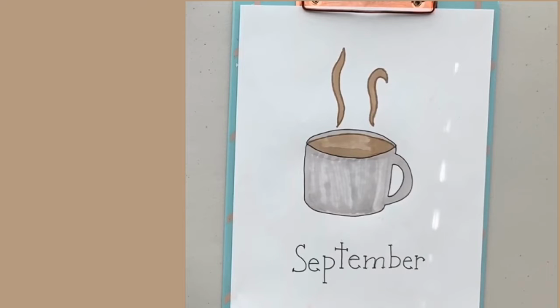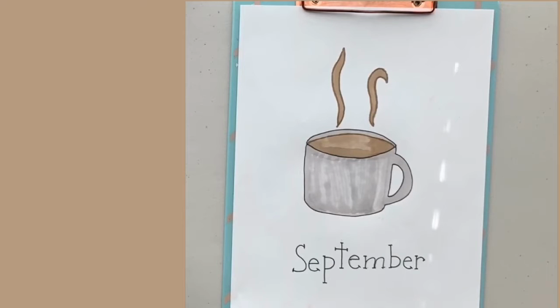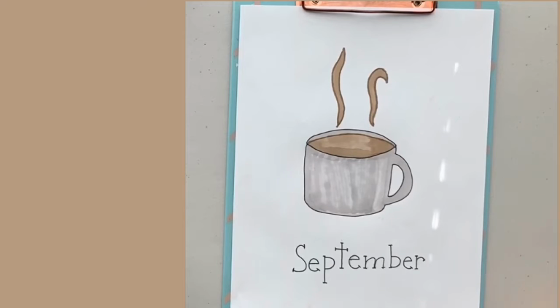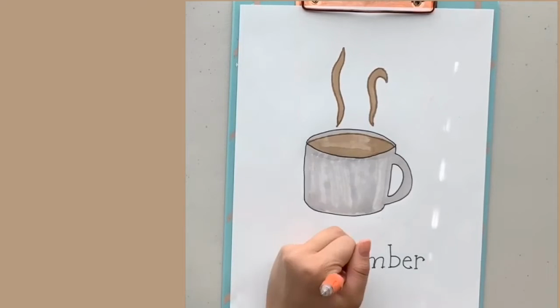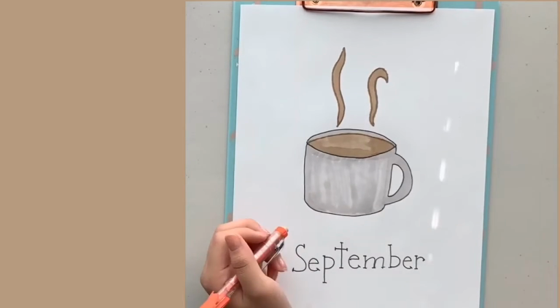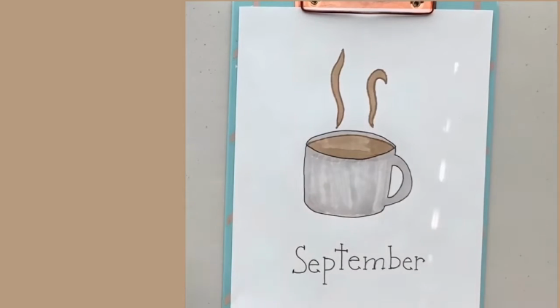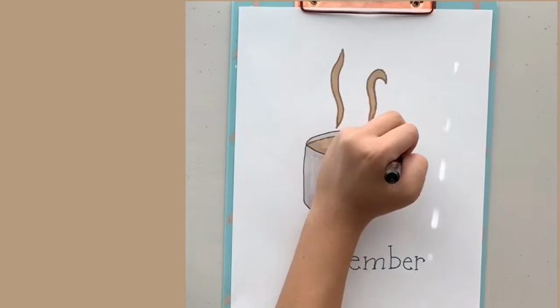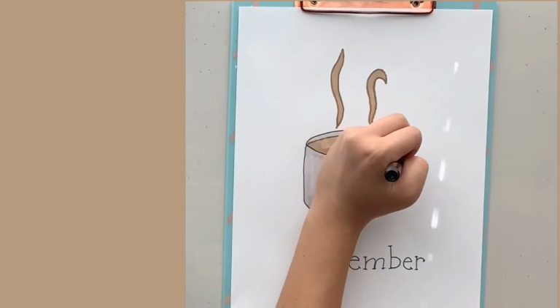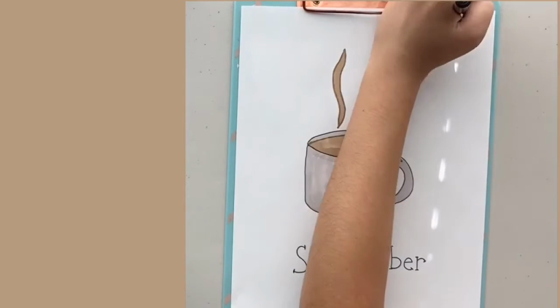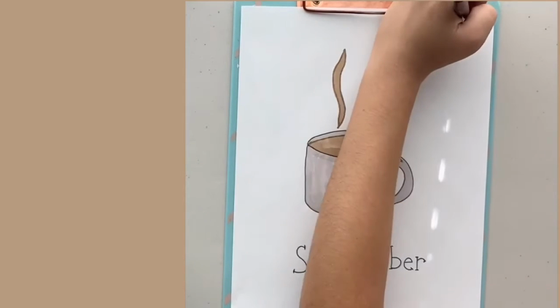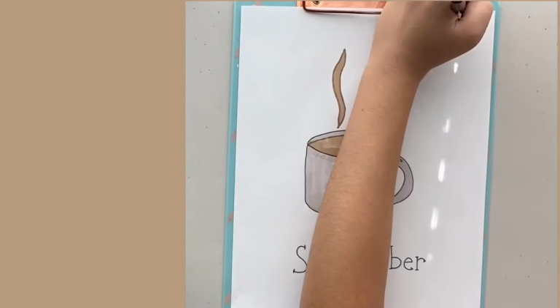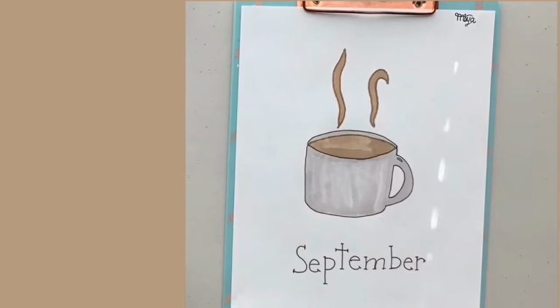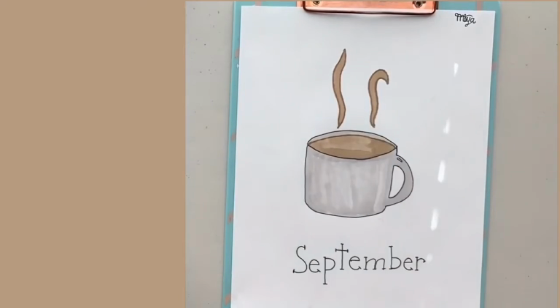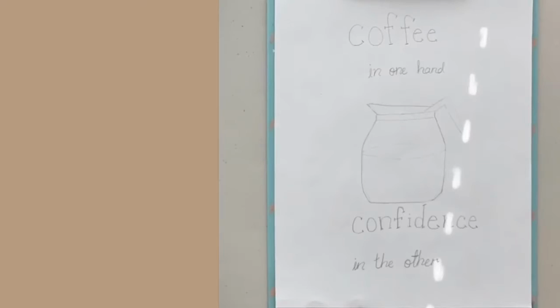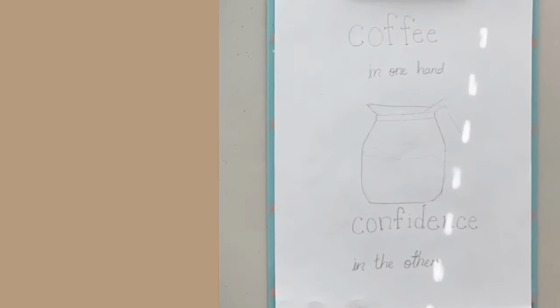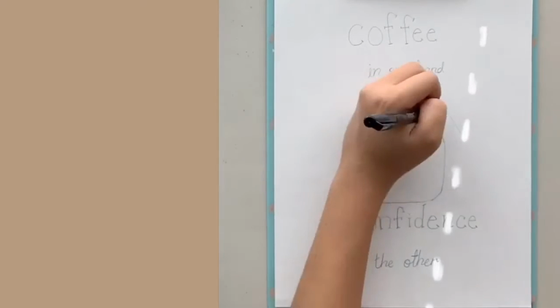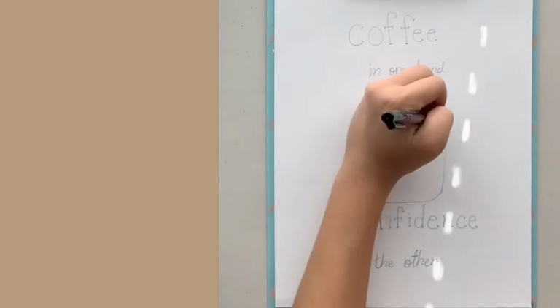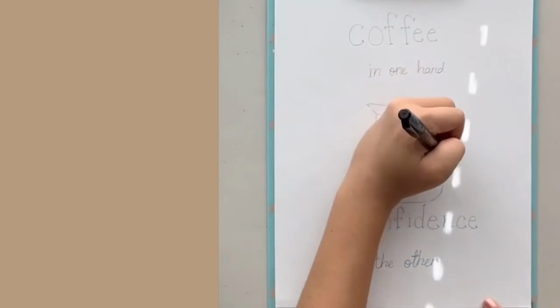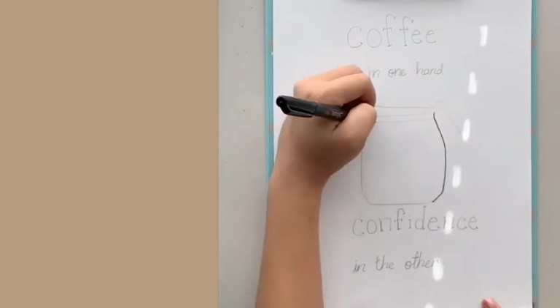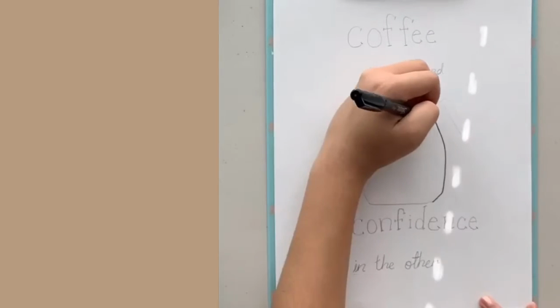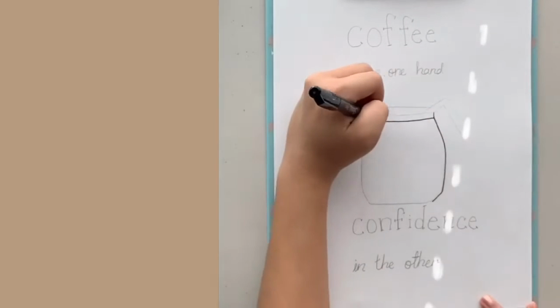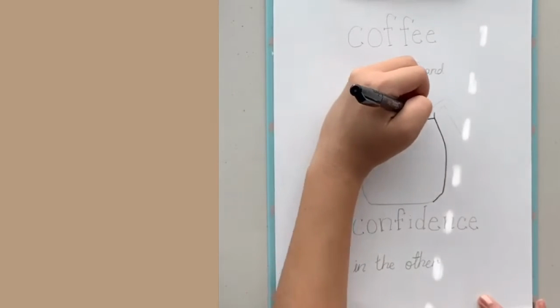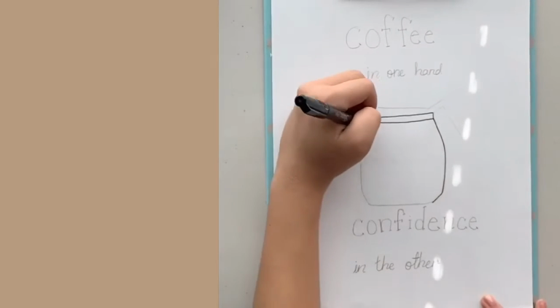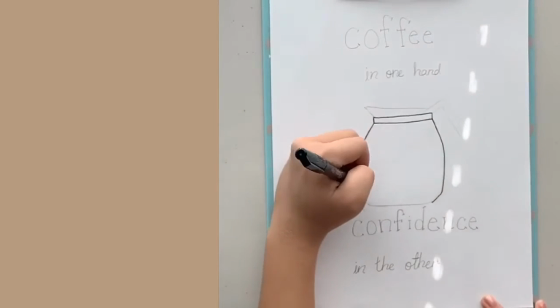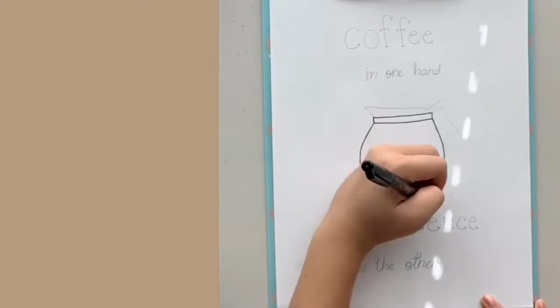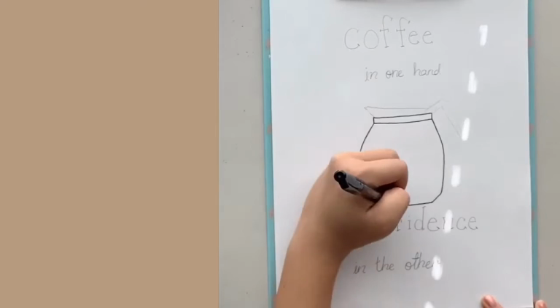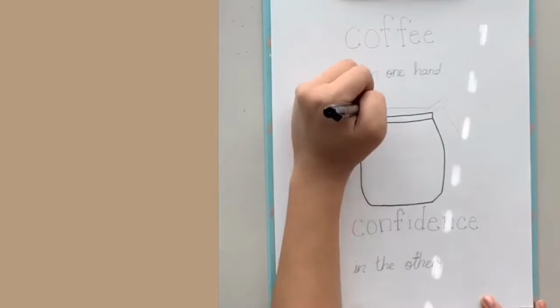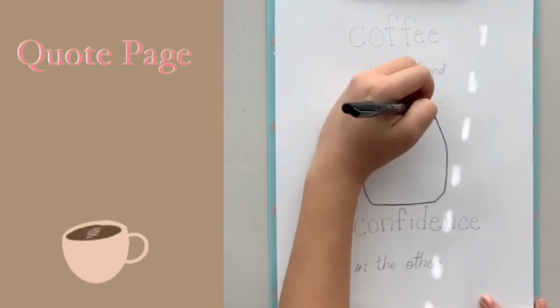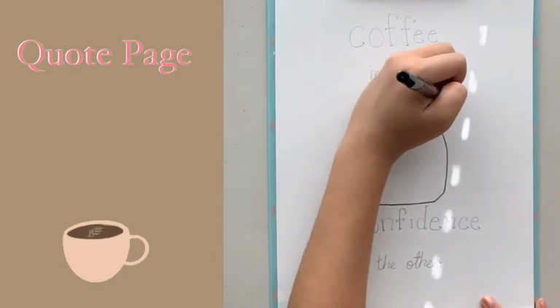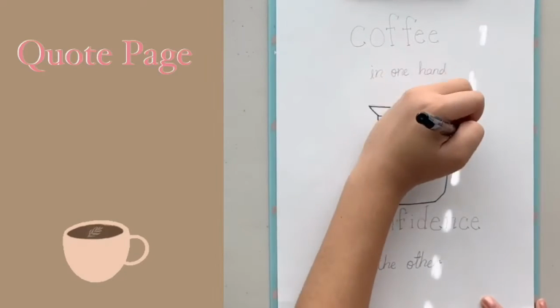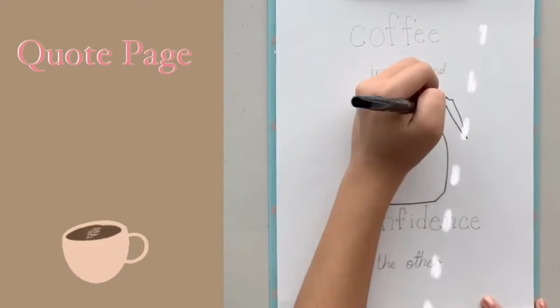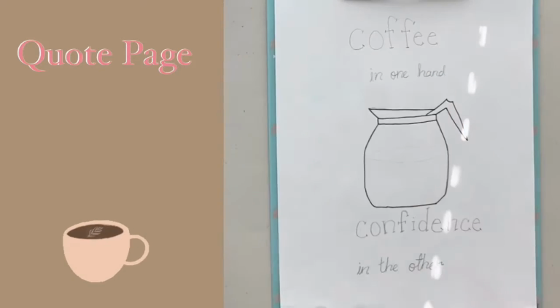For the cover, I just drew a coffee cup with some steam coming out with the word 'September' in the typewriter font, and then I moved on to the quote page.